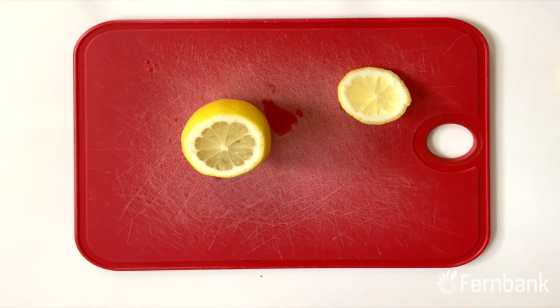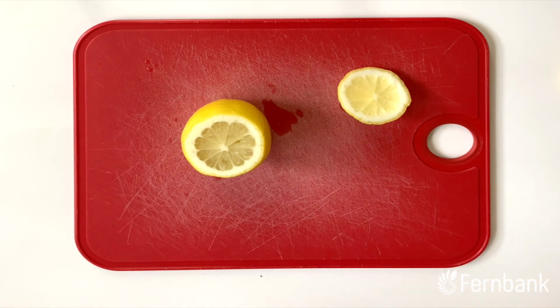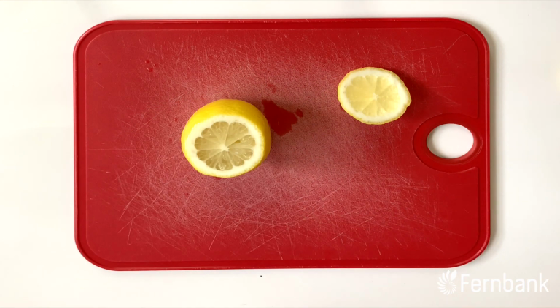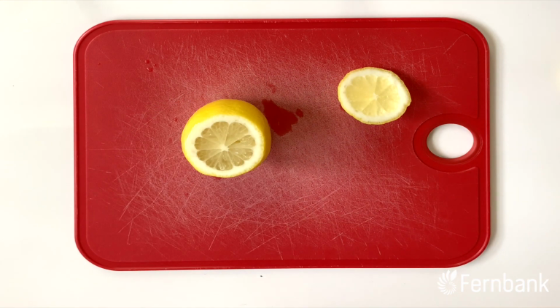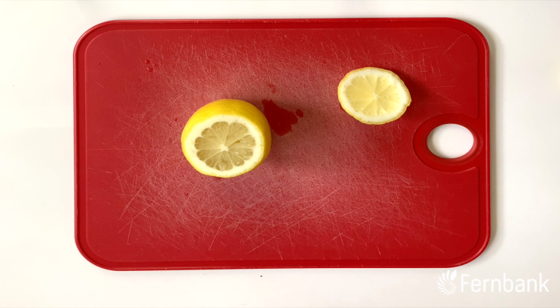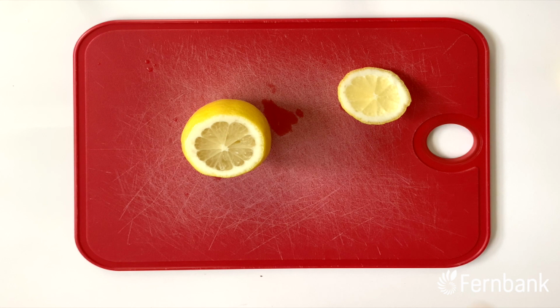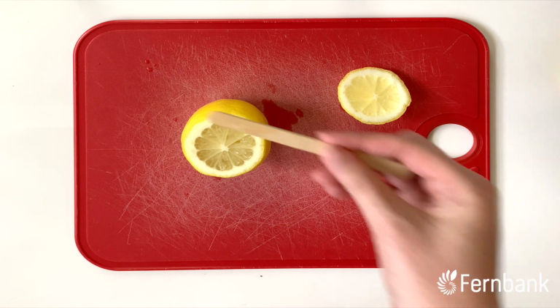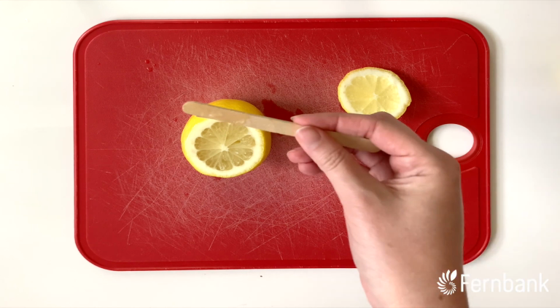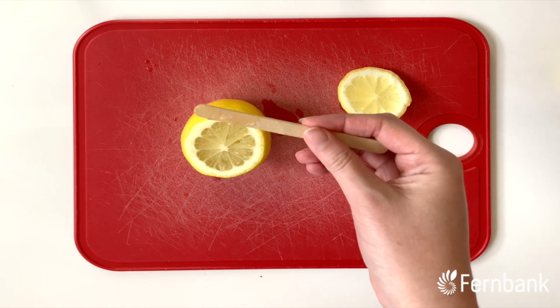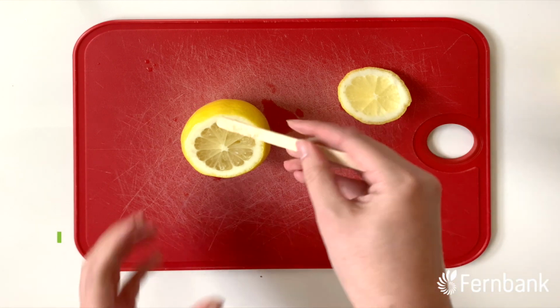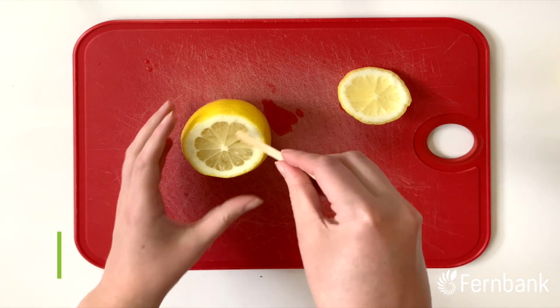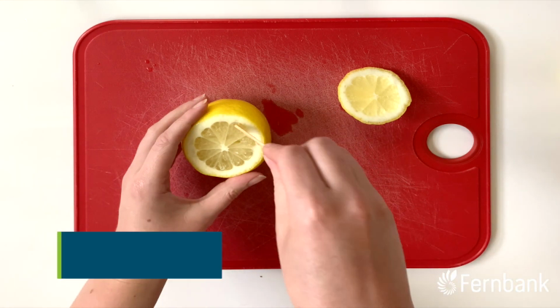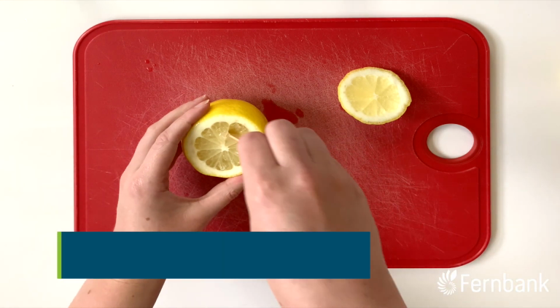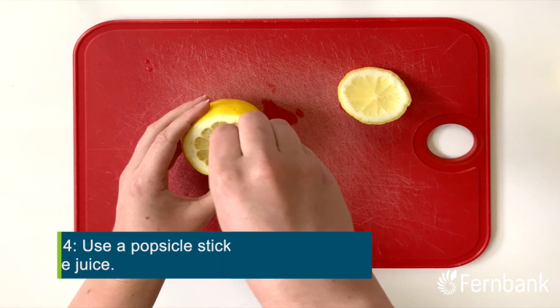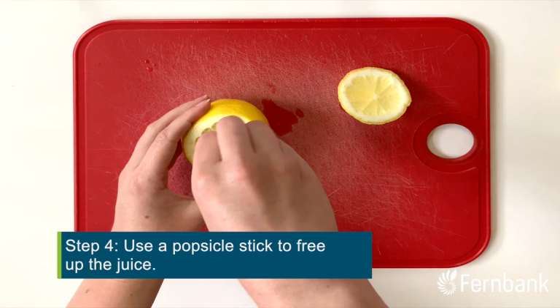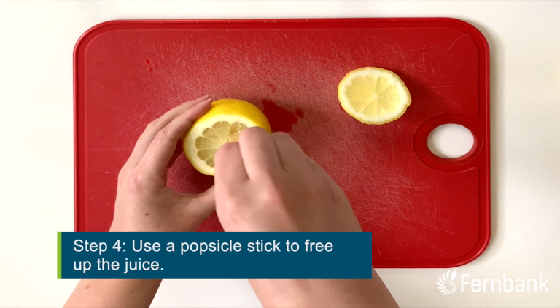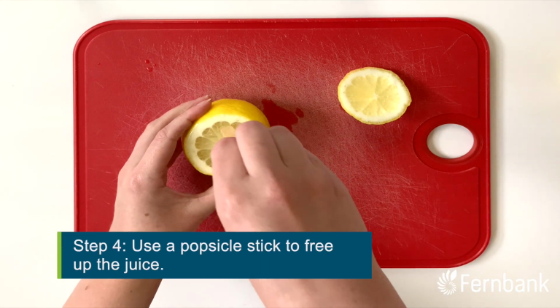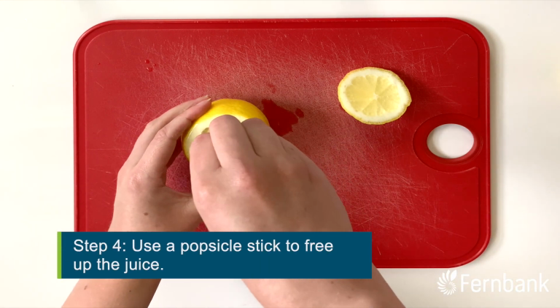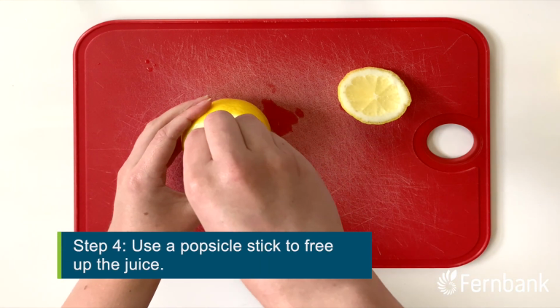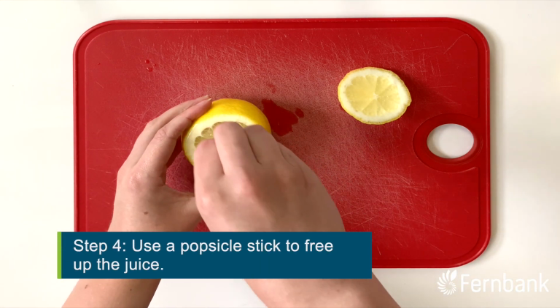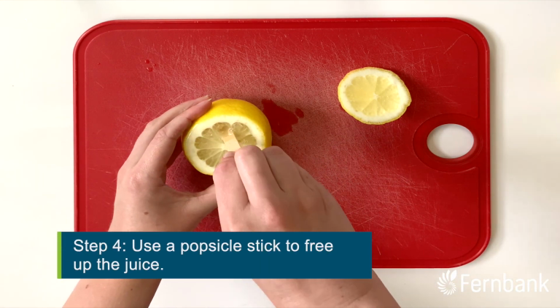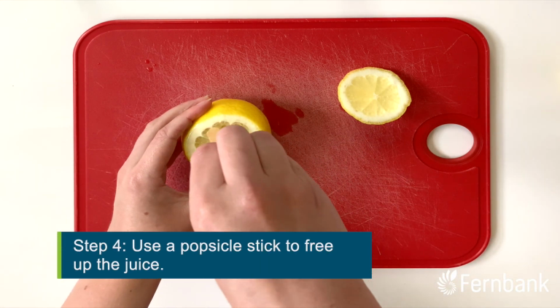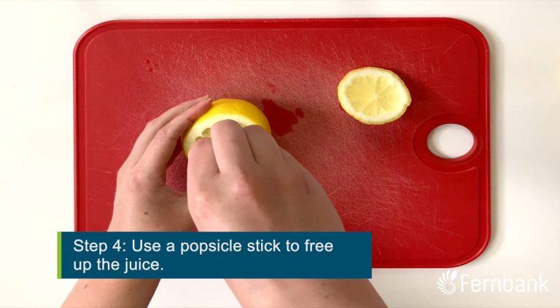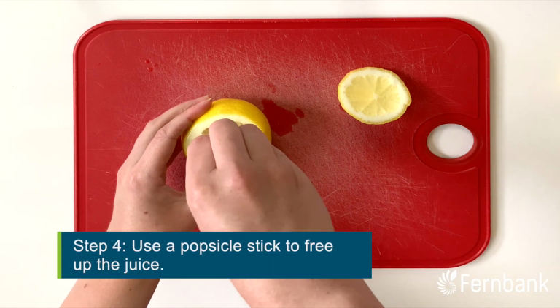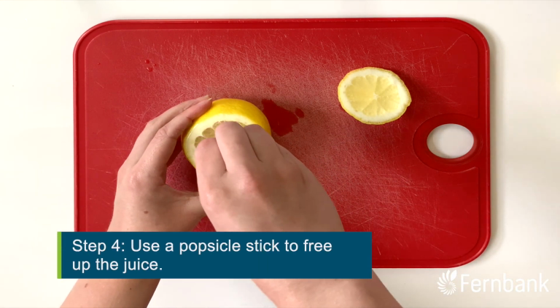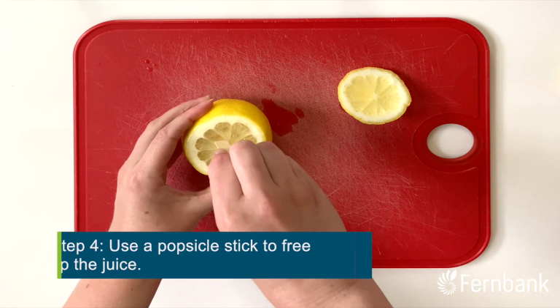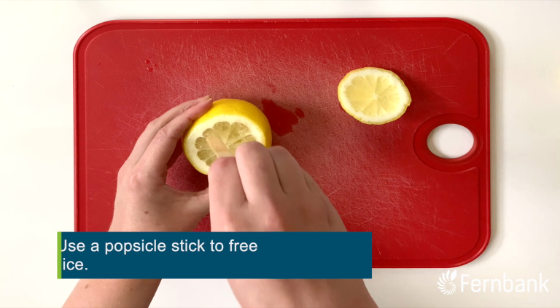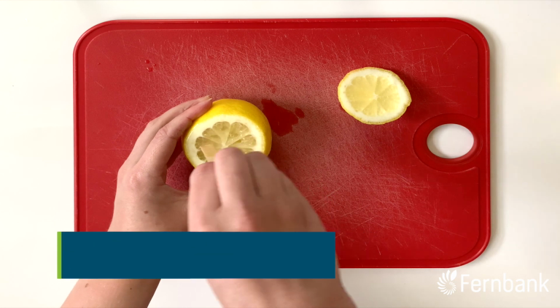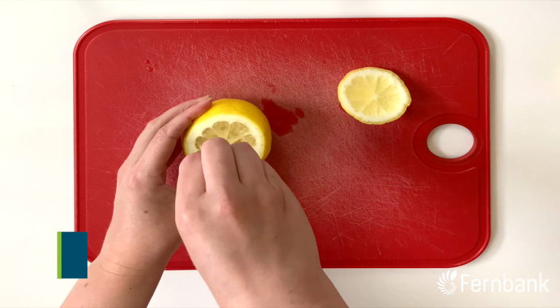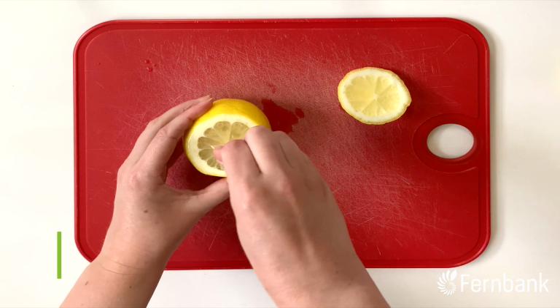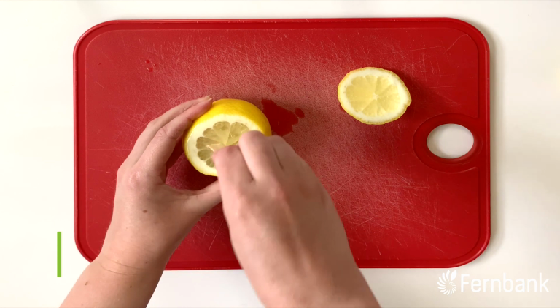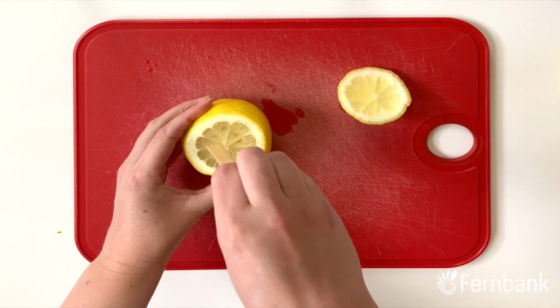Next, we're going to come in with a popsicle stick and sort of squish all those juices around, make sure they're flowing in there nice and wet.